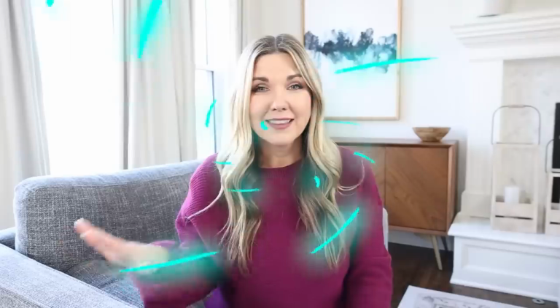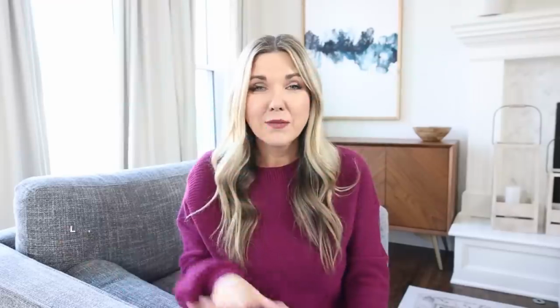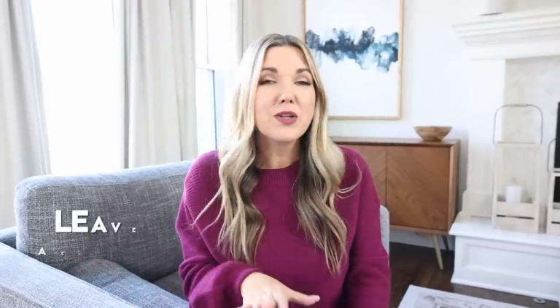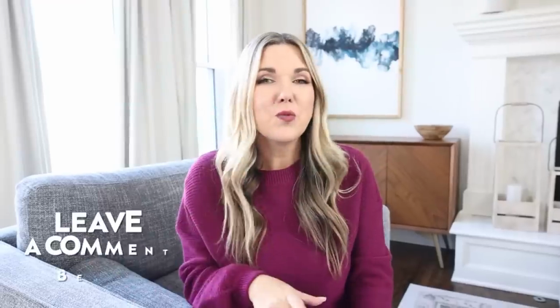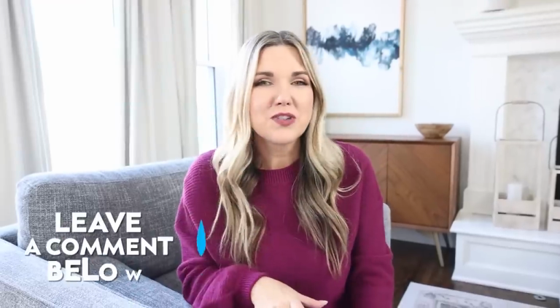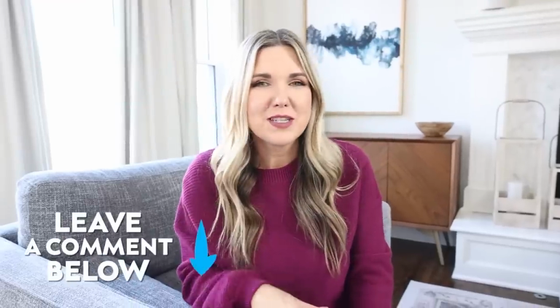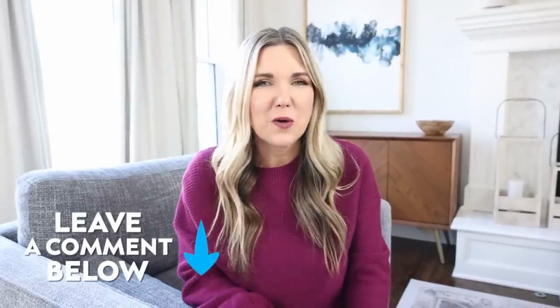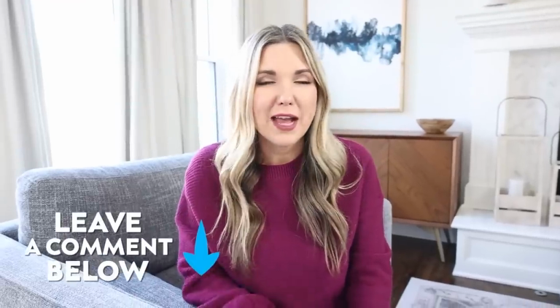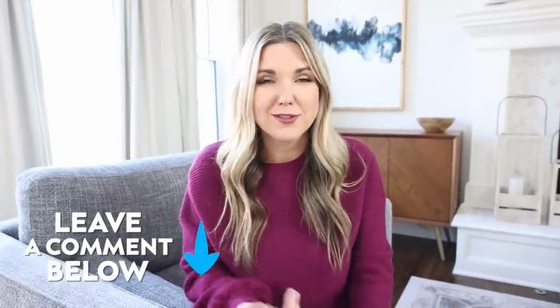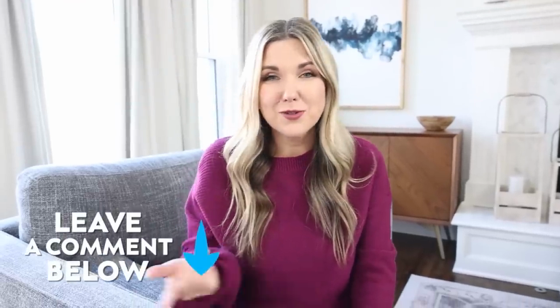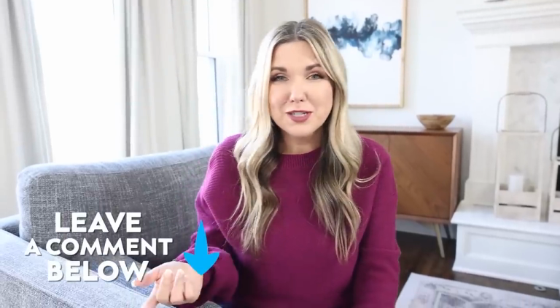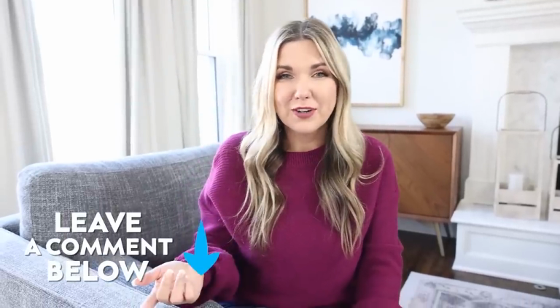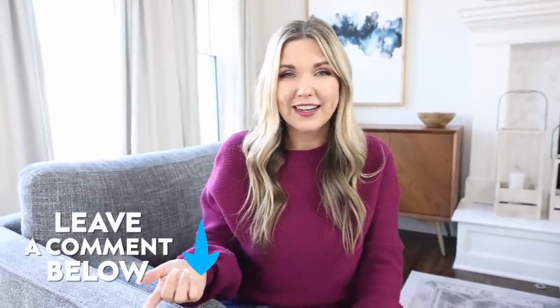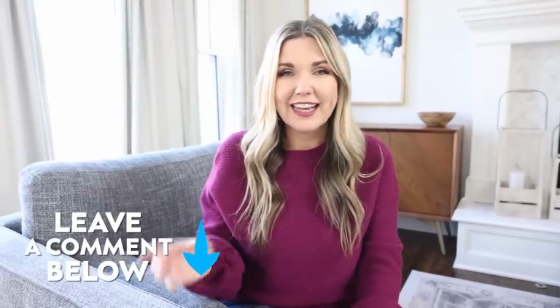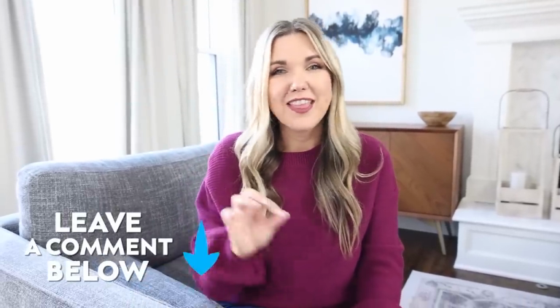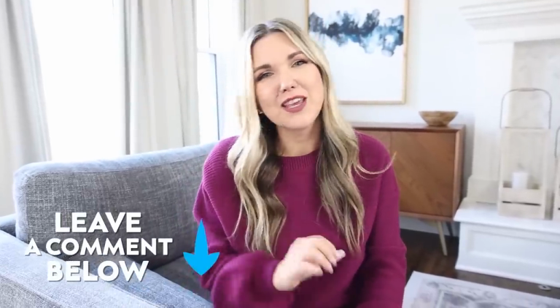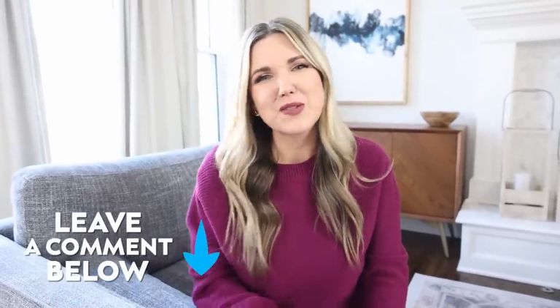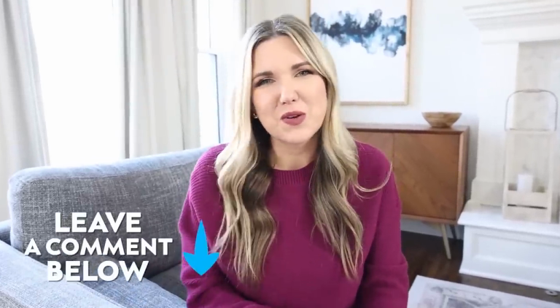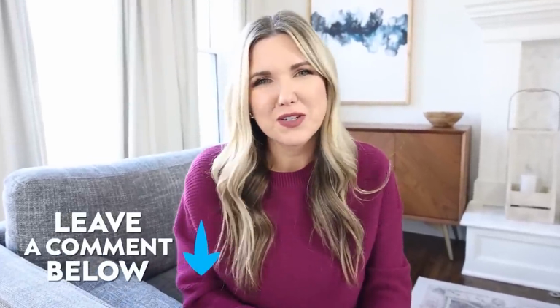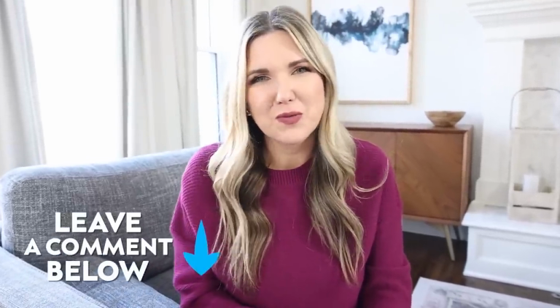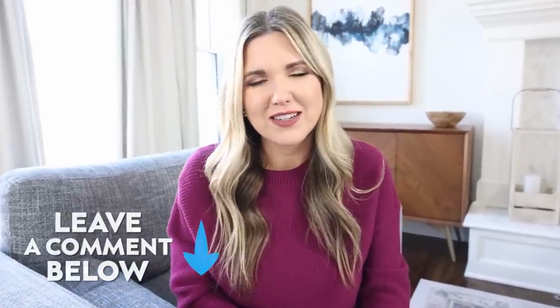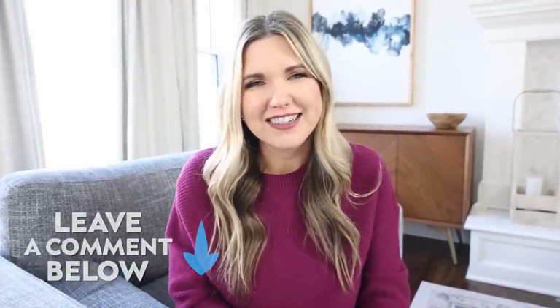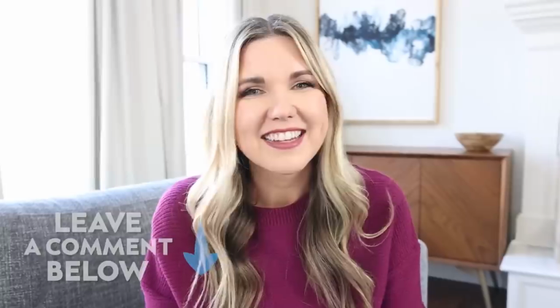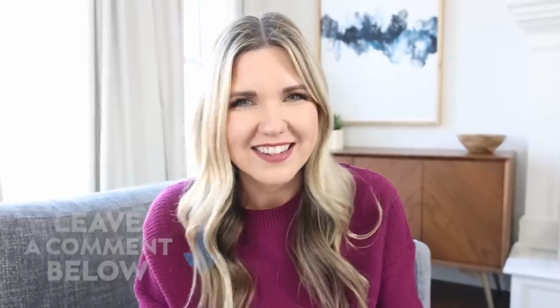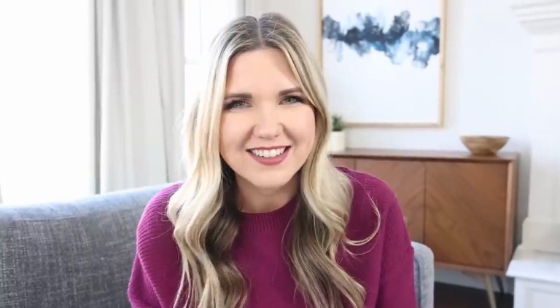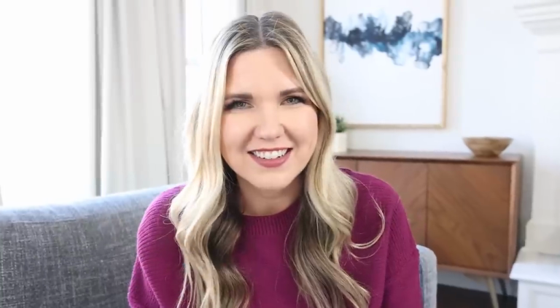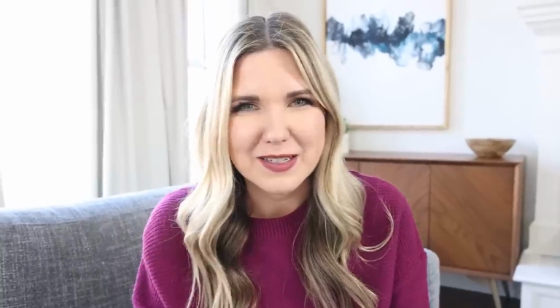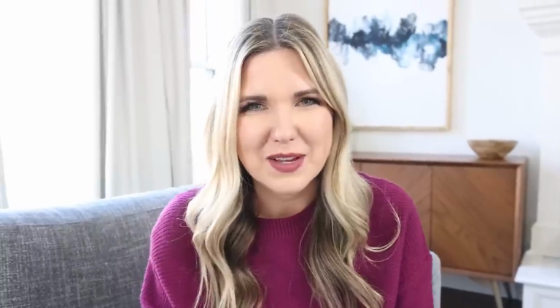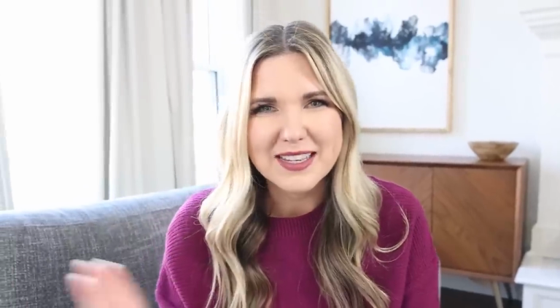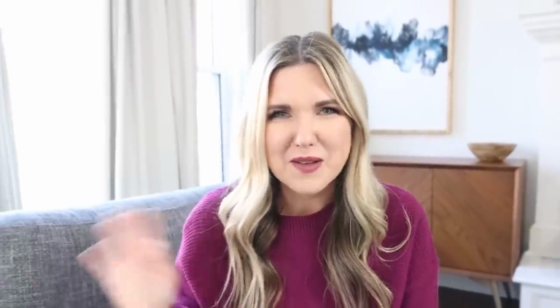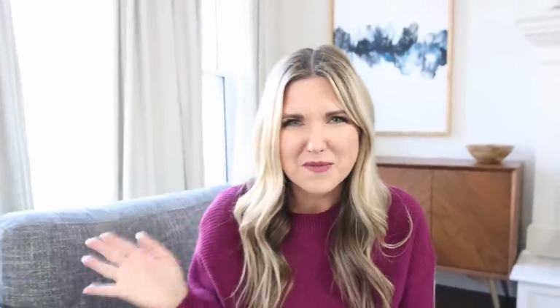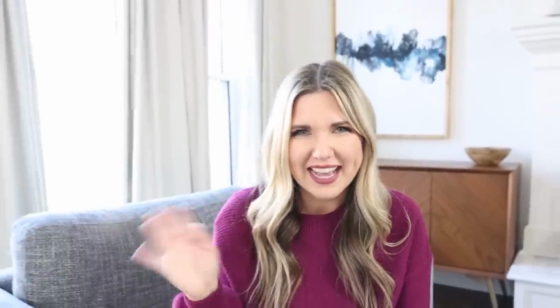Let me know which of these home hacks you'll be trying. Thank you so much for watching, and I'll talk to you in our next one. Bye.